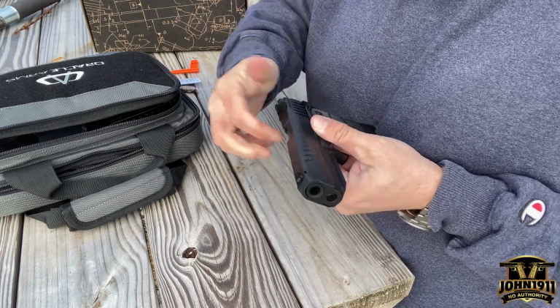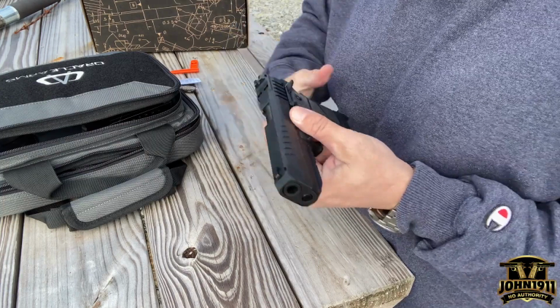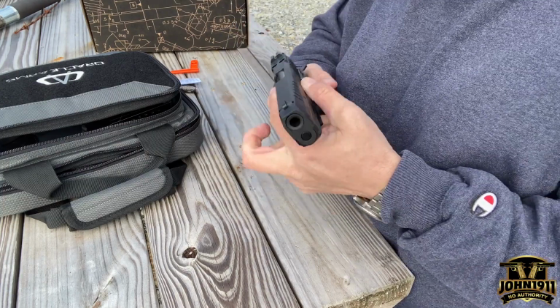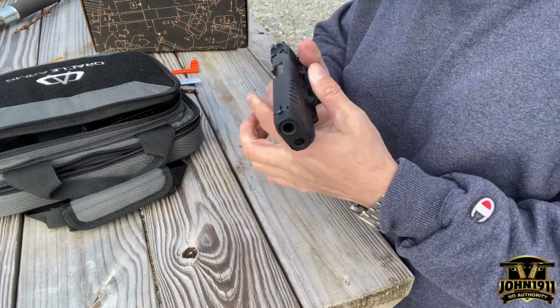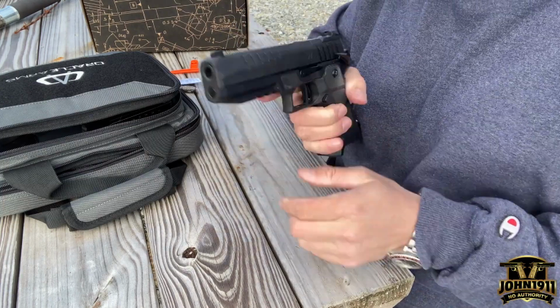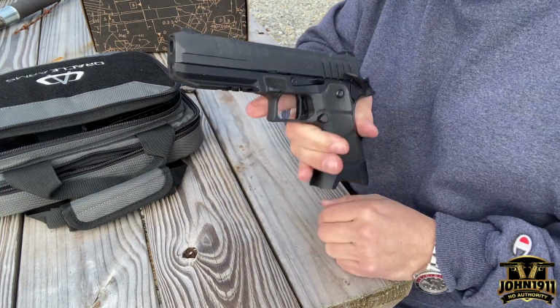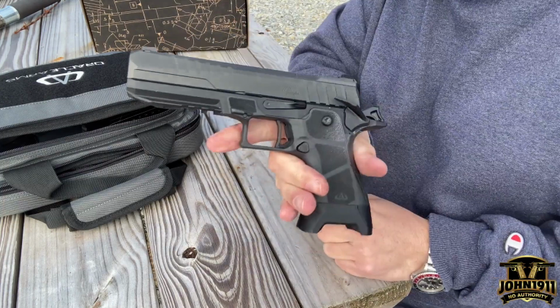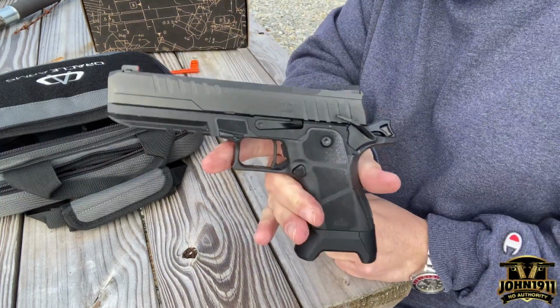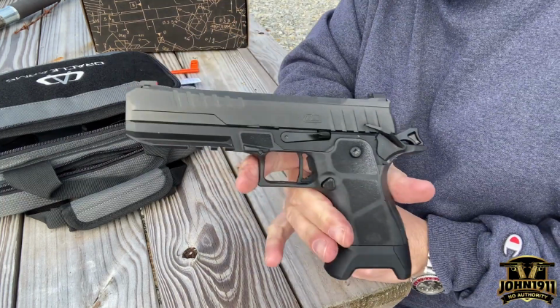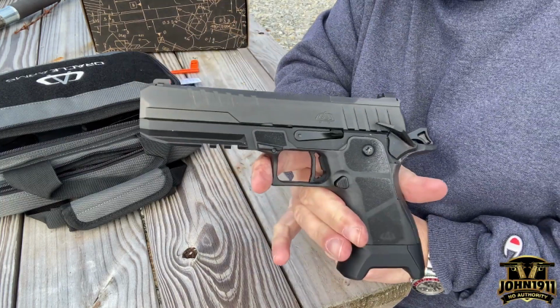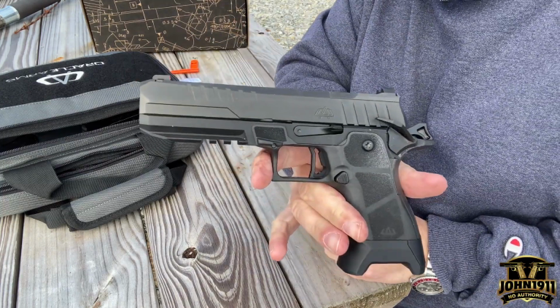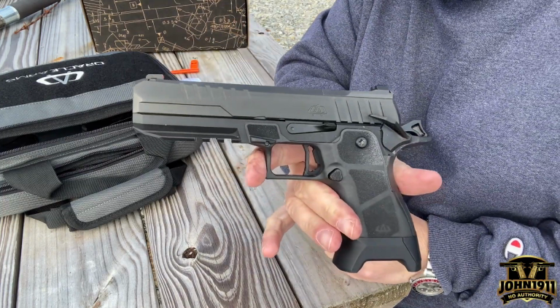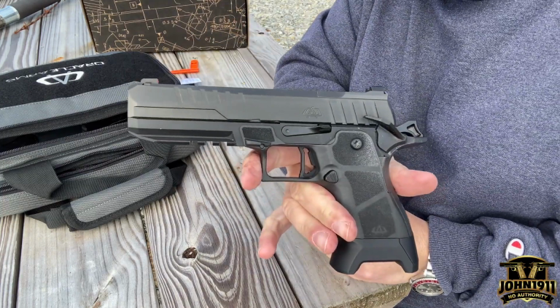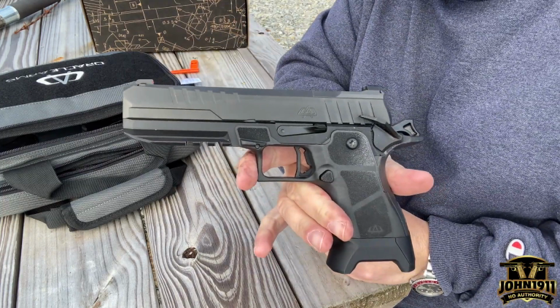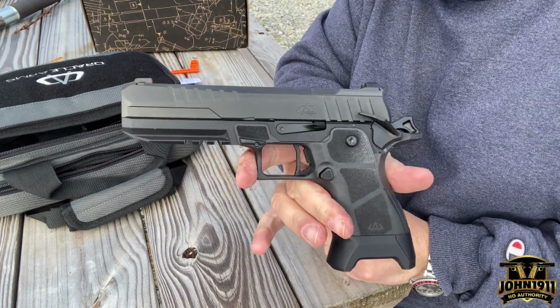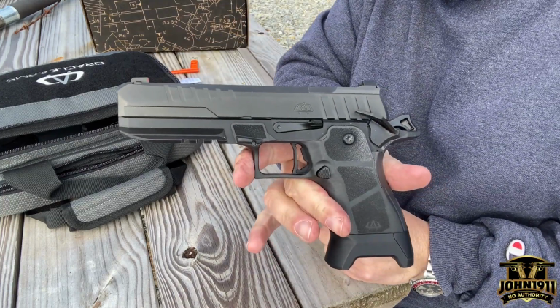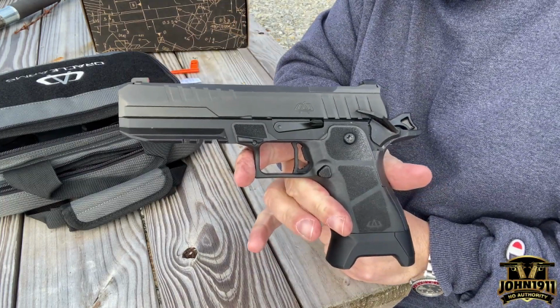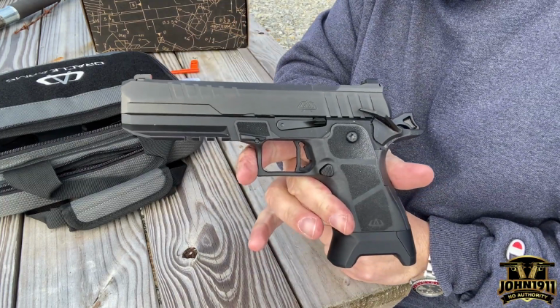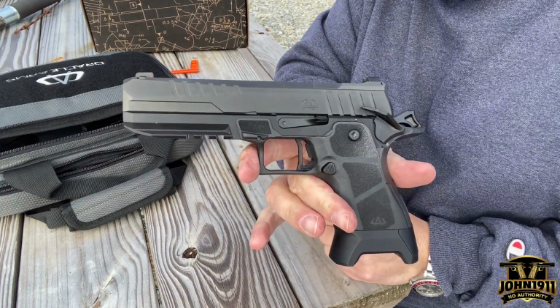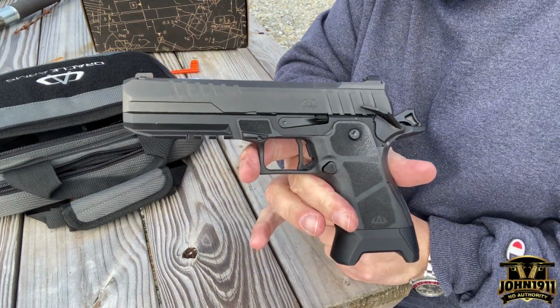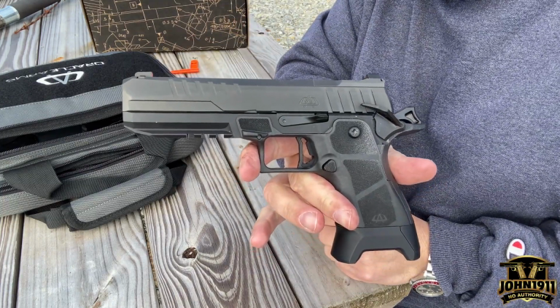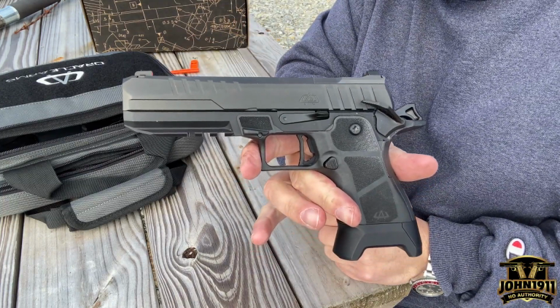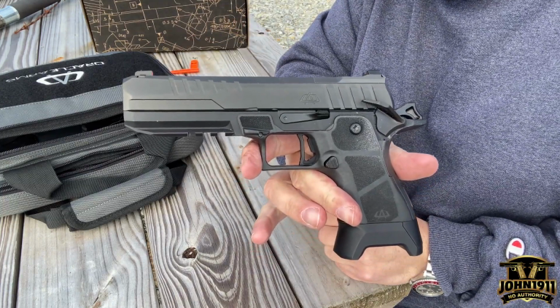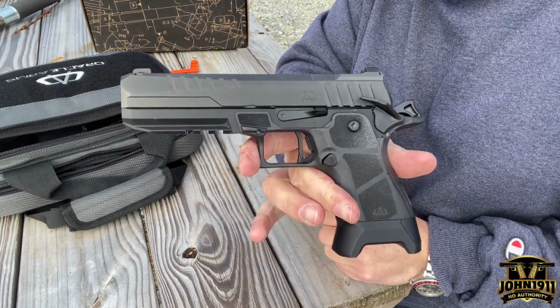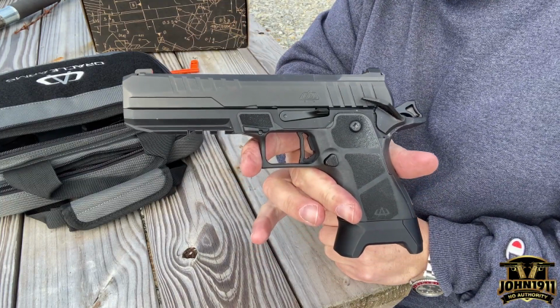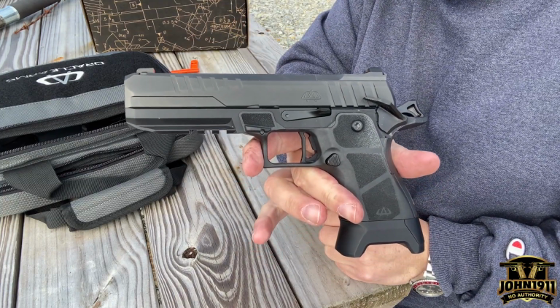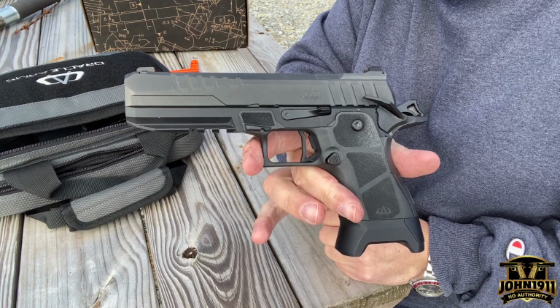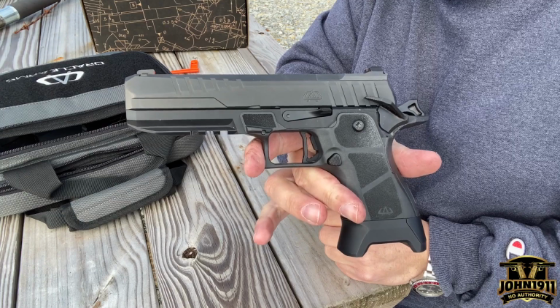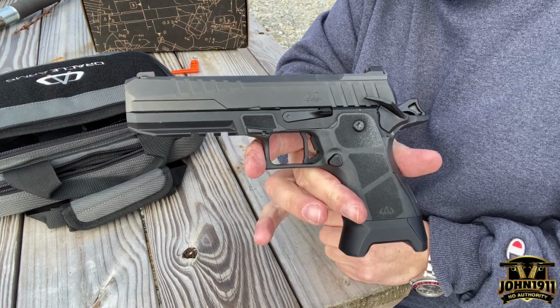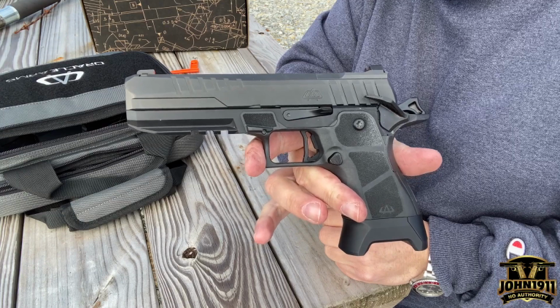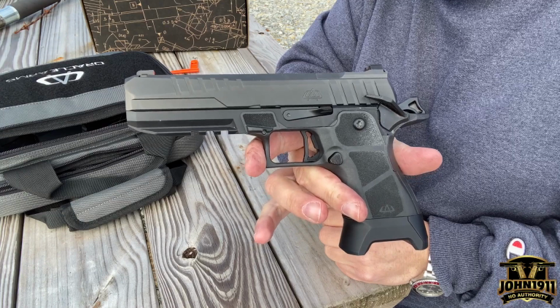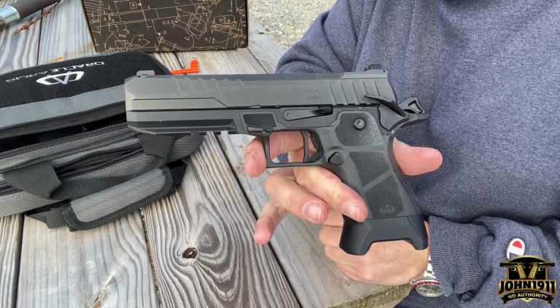And it is back together. That is how you disassemble and reassemble the Oracle 2311 pistol.